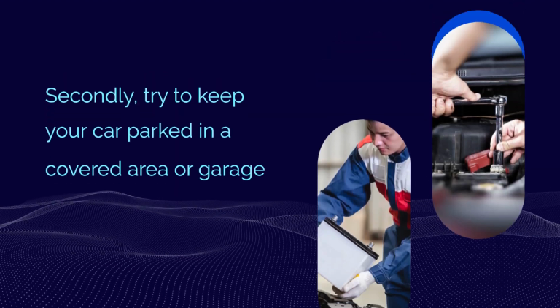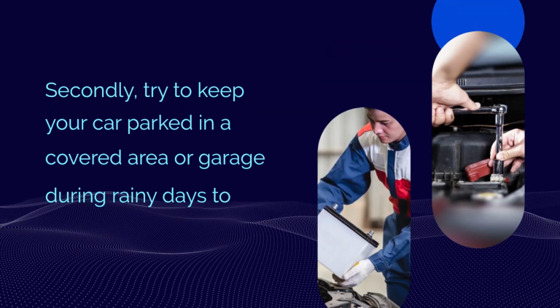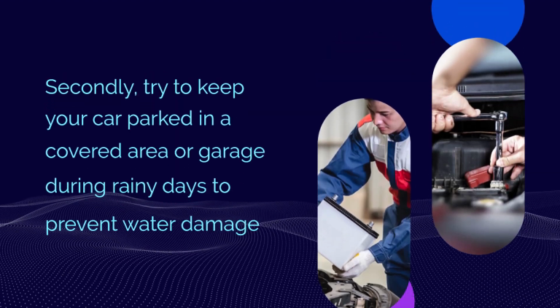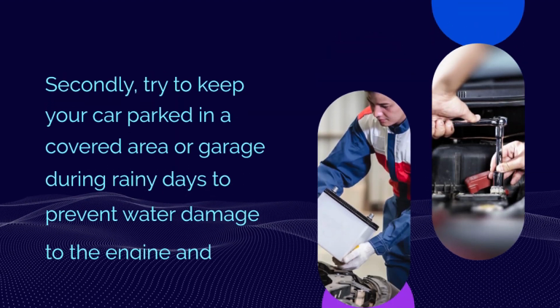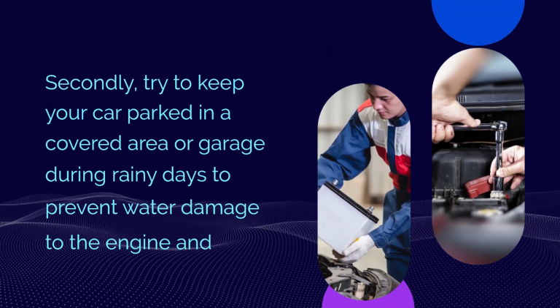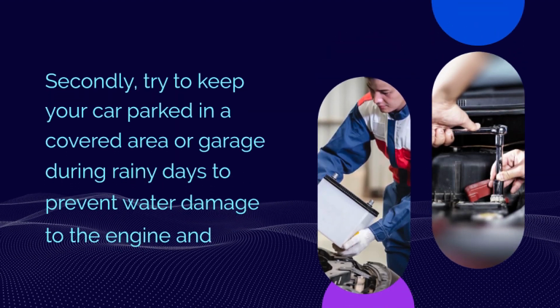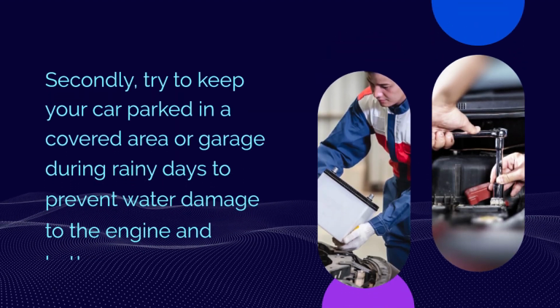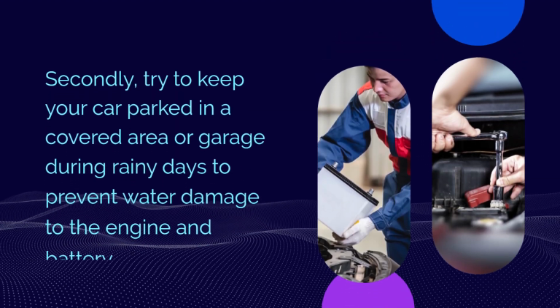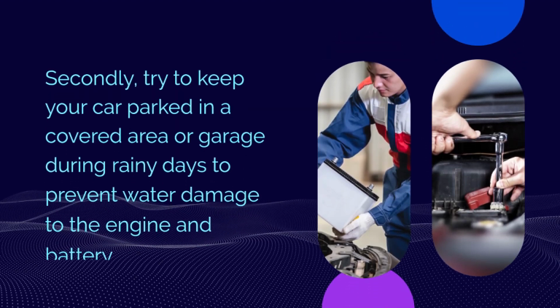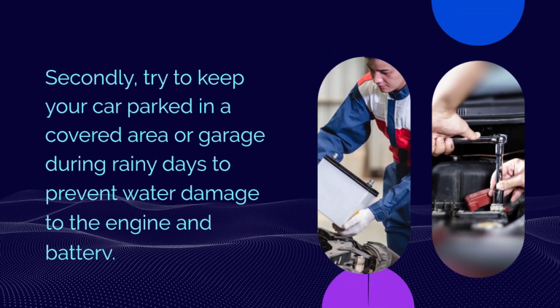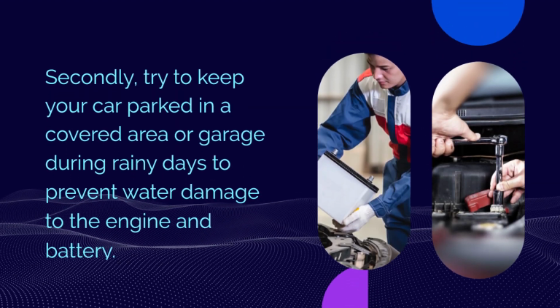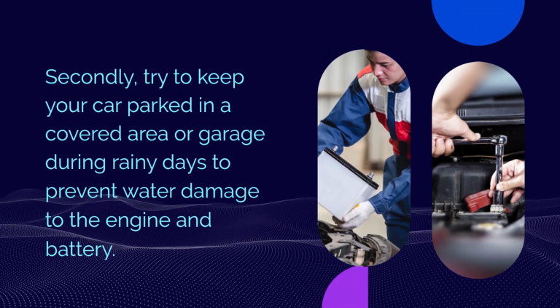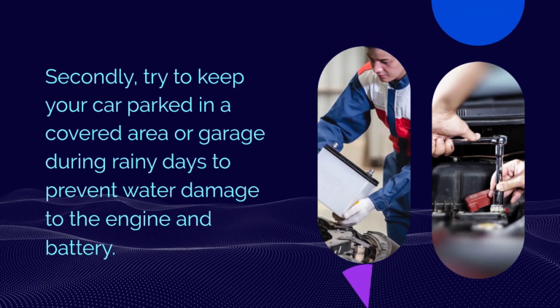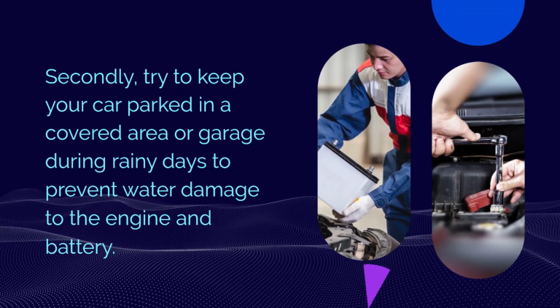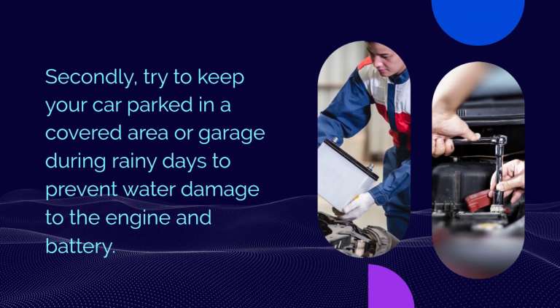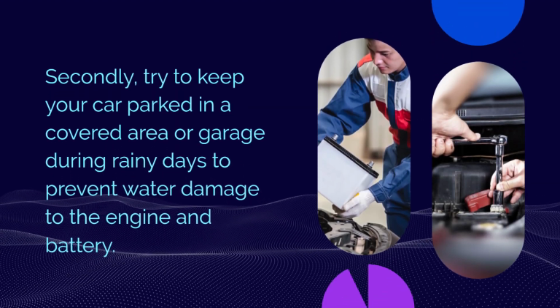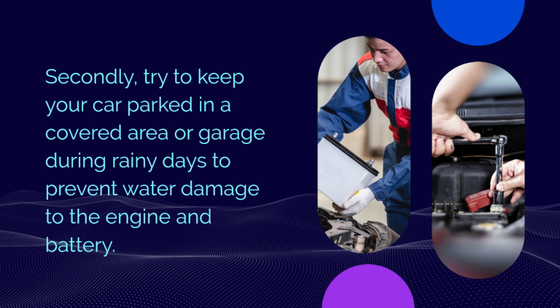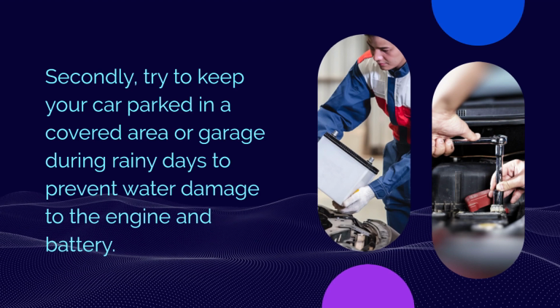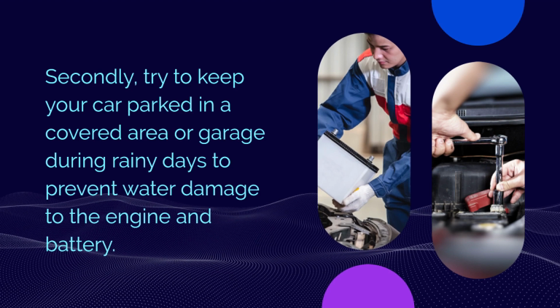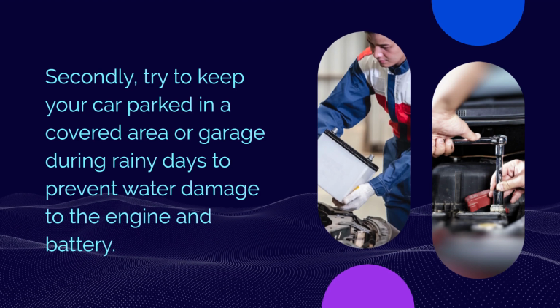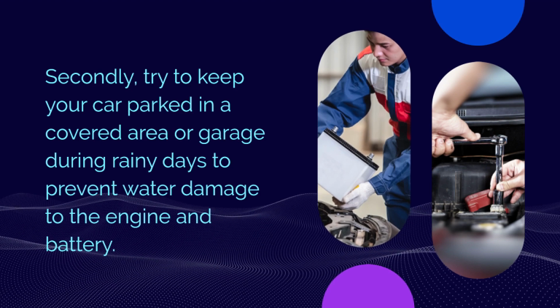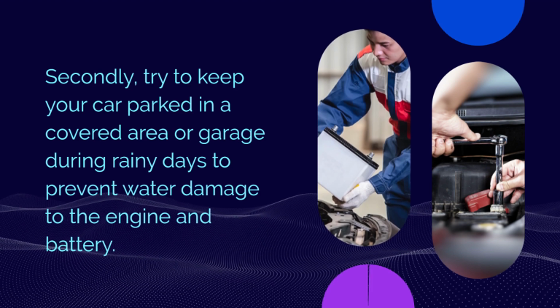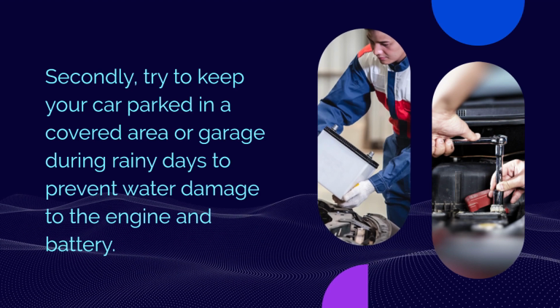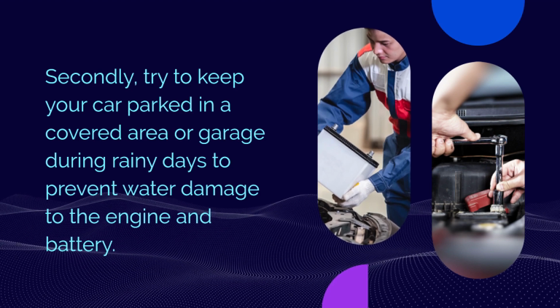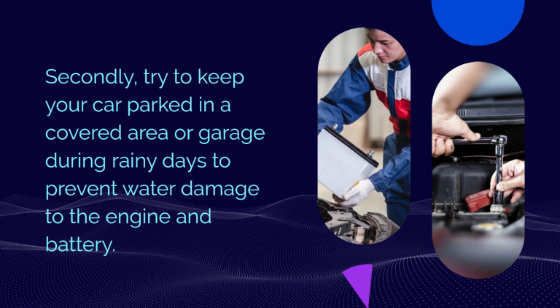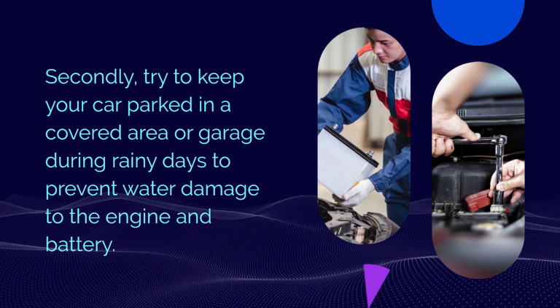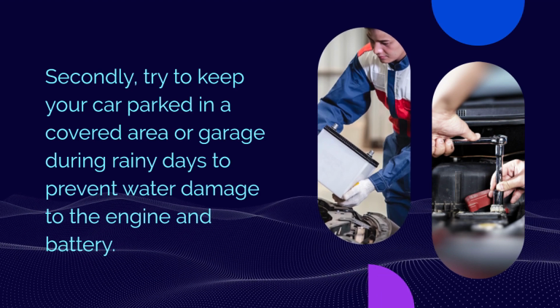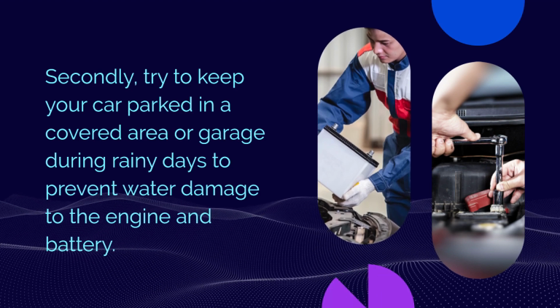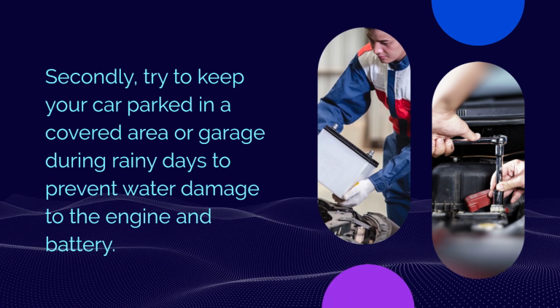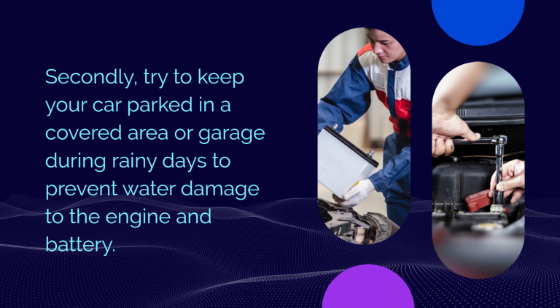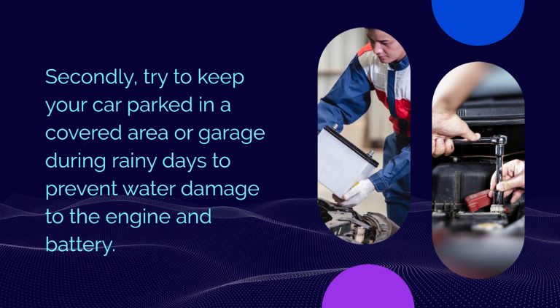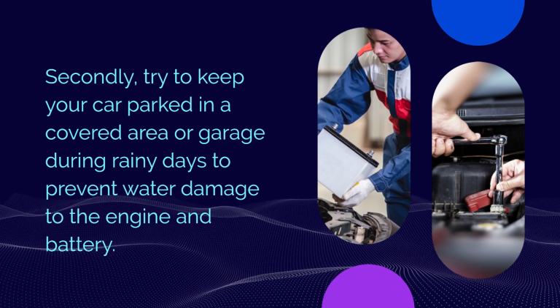Secondly, try to keep your car parked in a covered area or garage during rainy days to prevent water damage to the engine and battery.